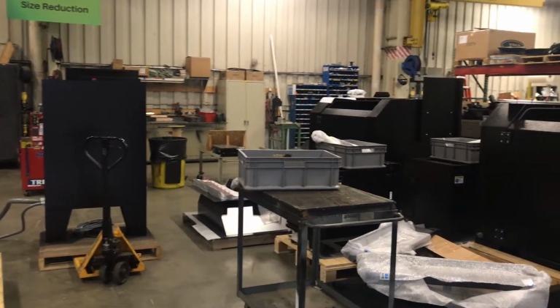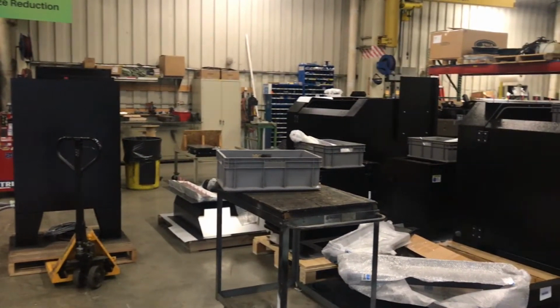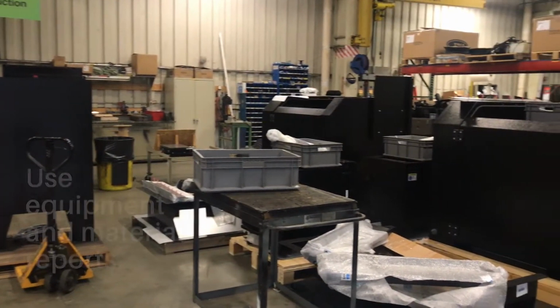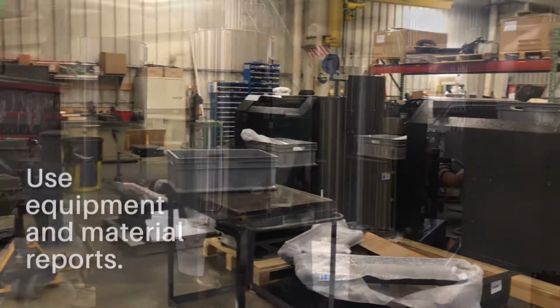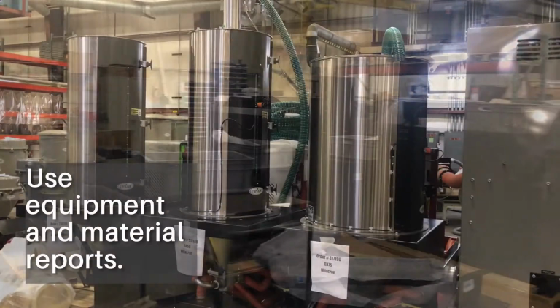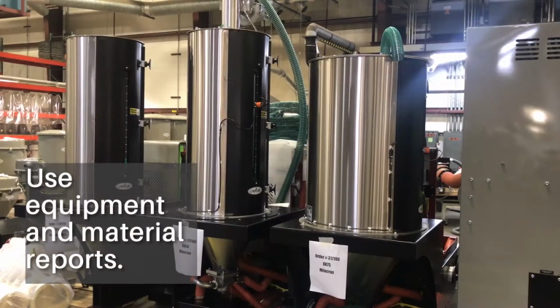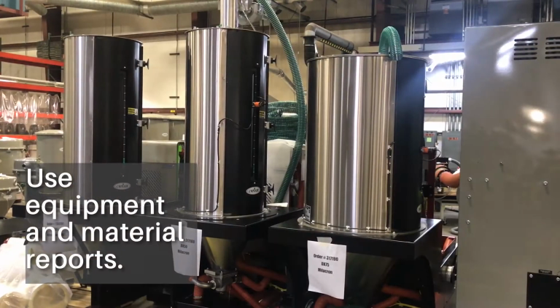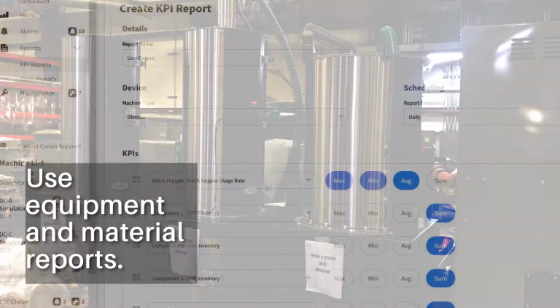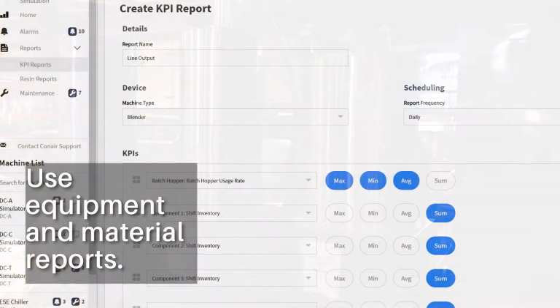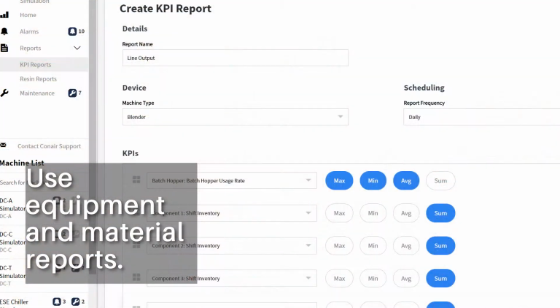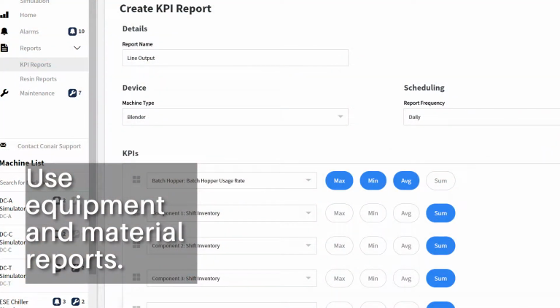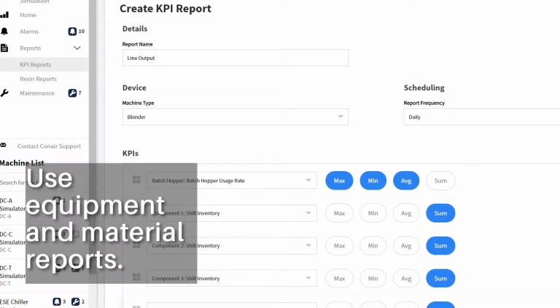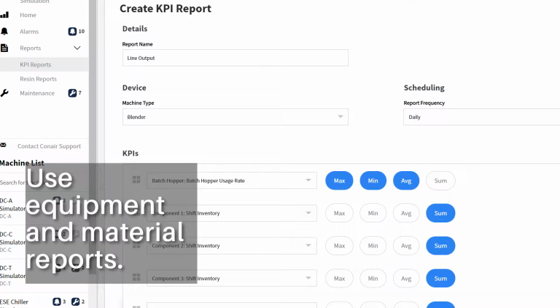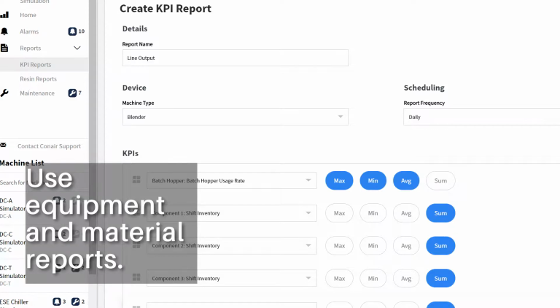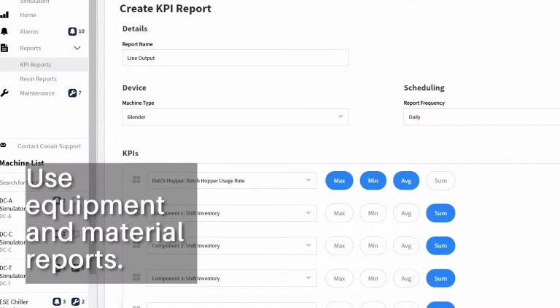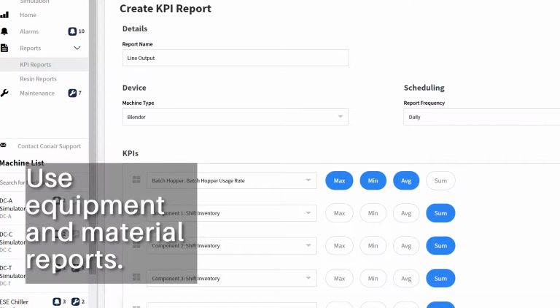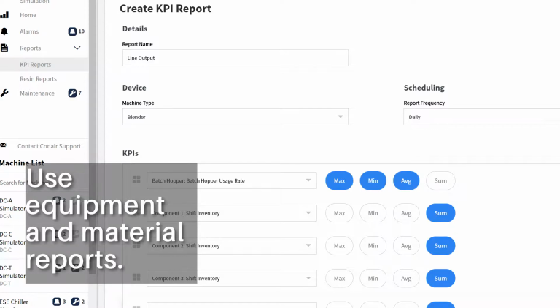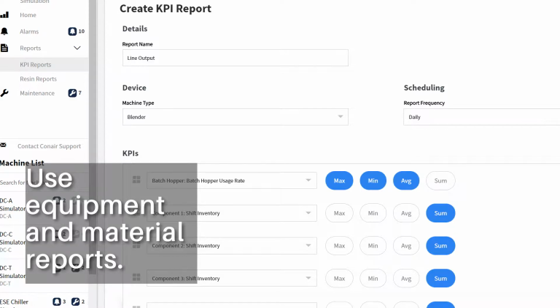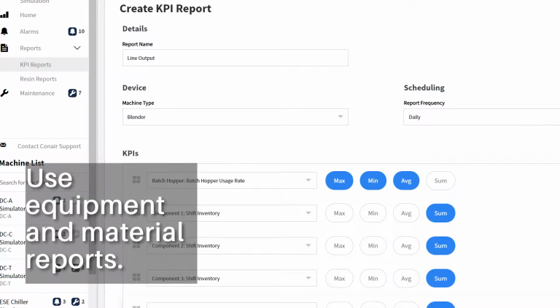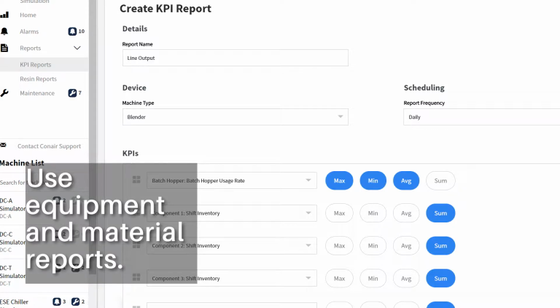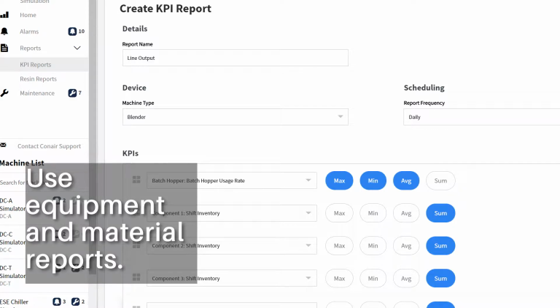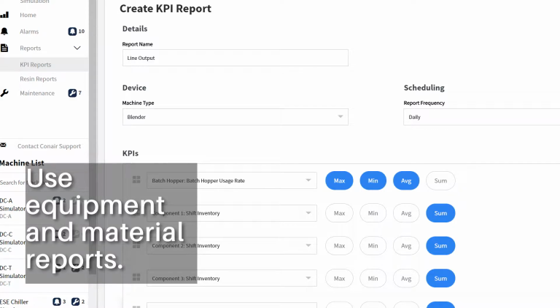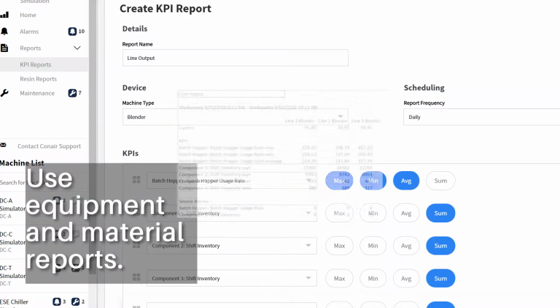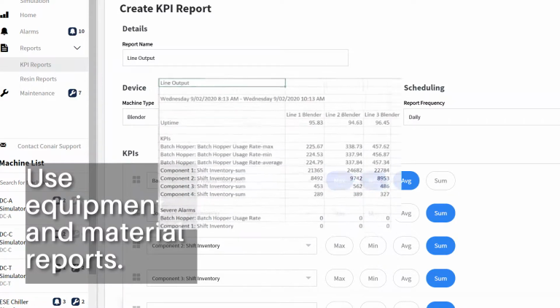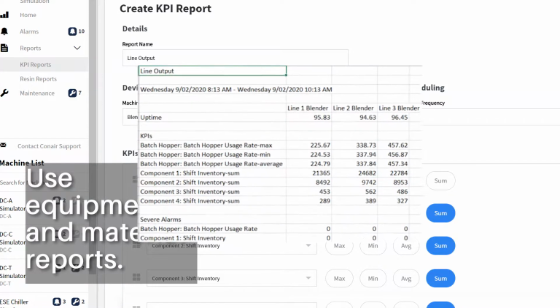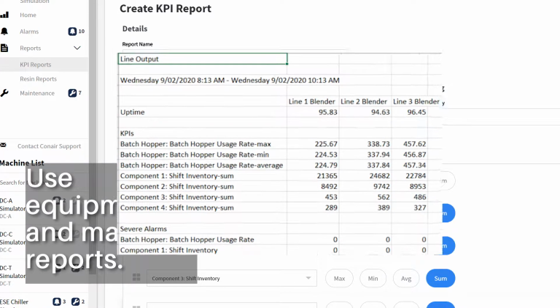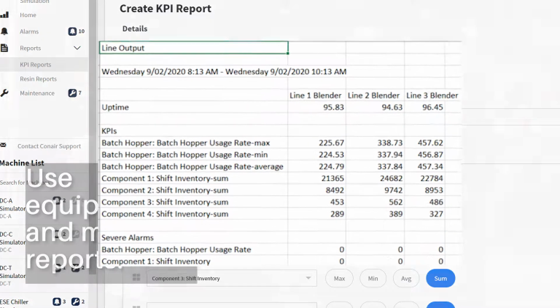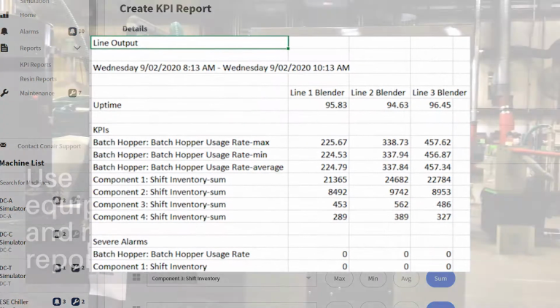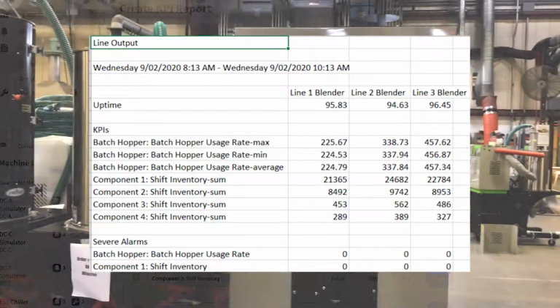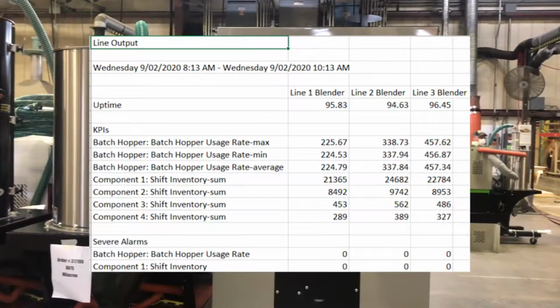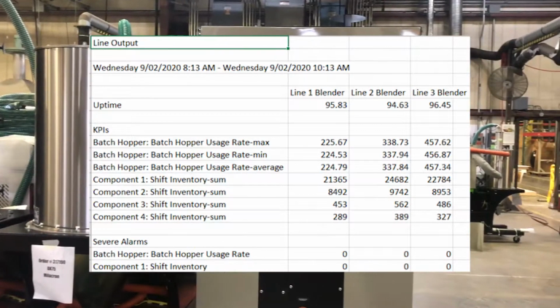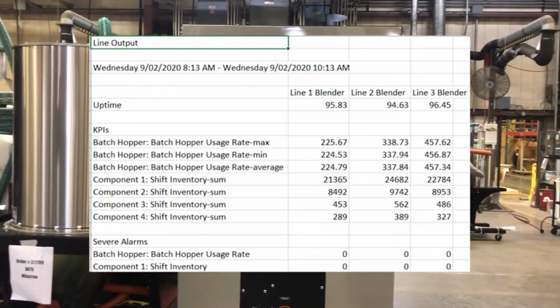Use reports about equipment and material usage to improve processes and decrease waste.